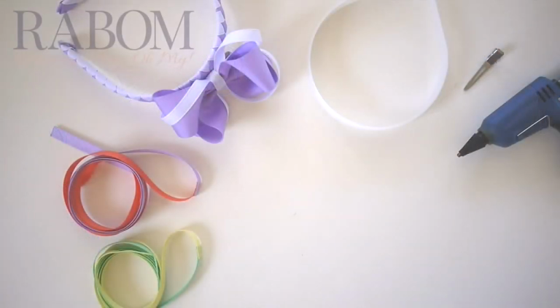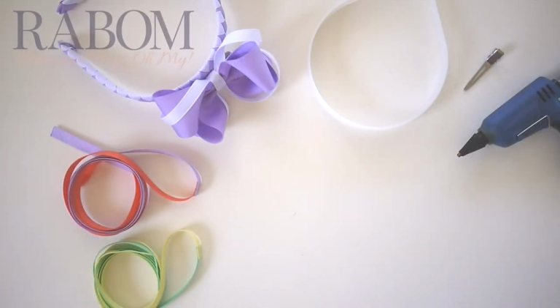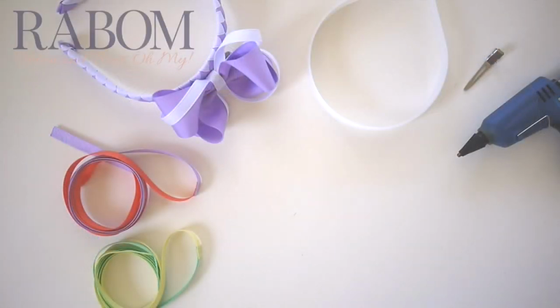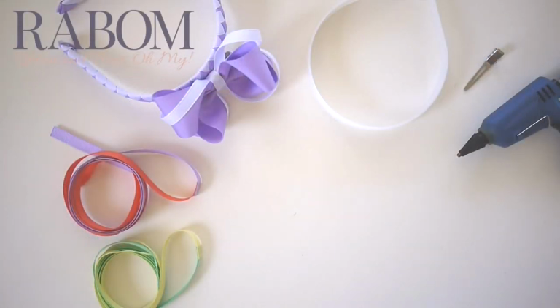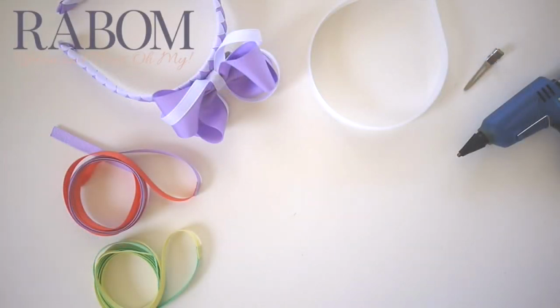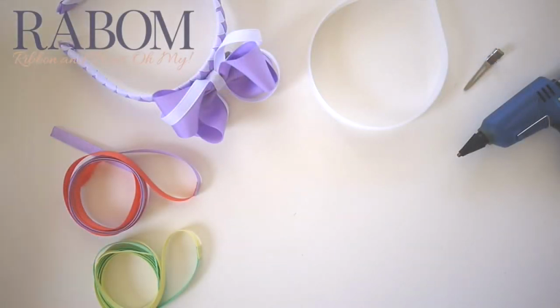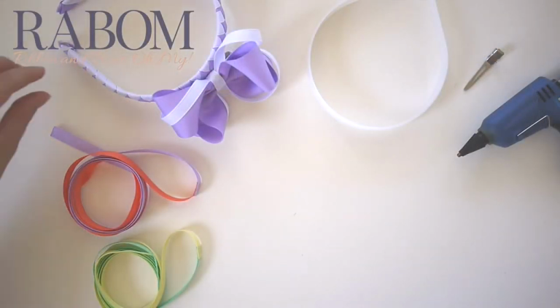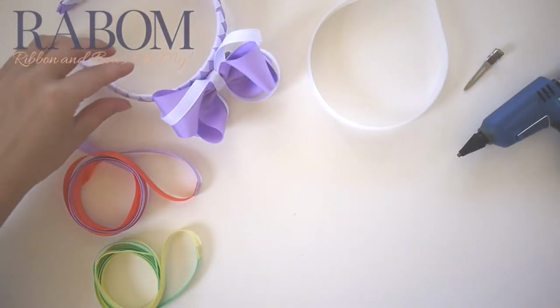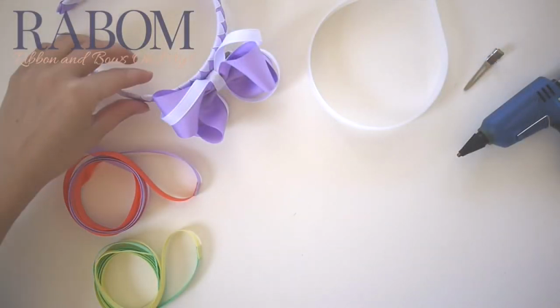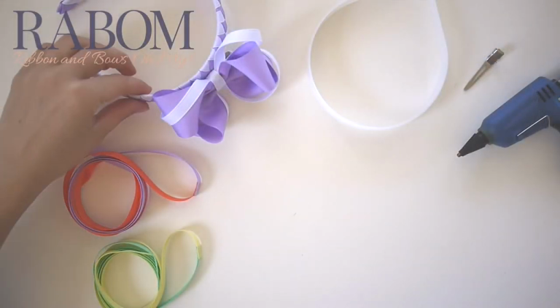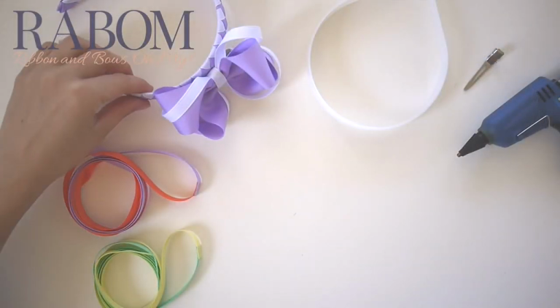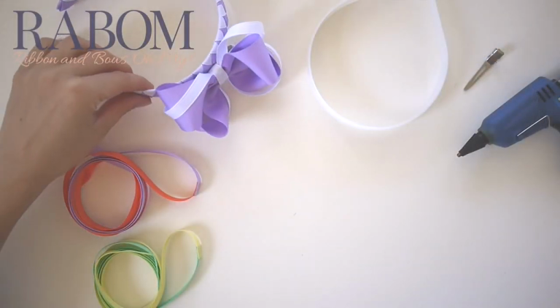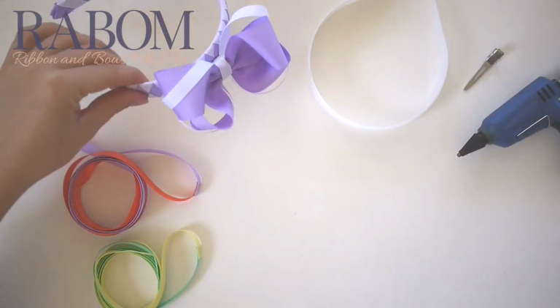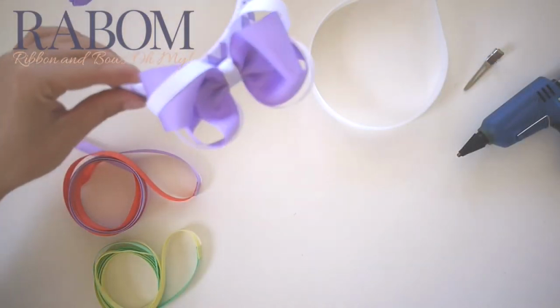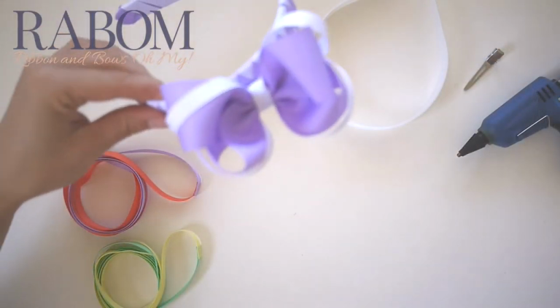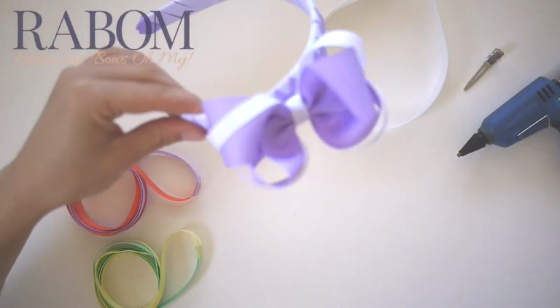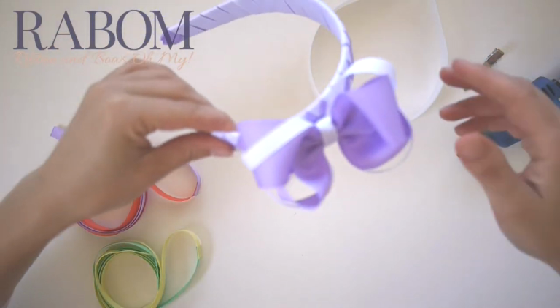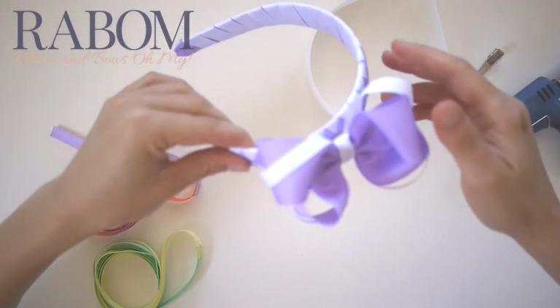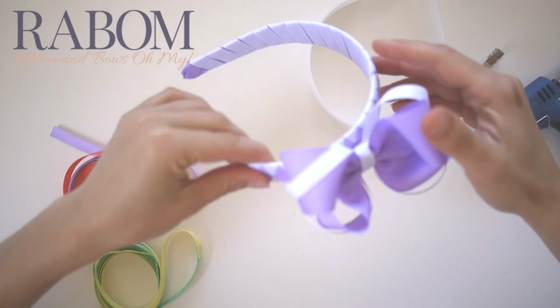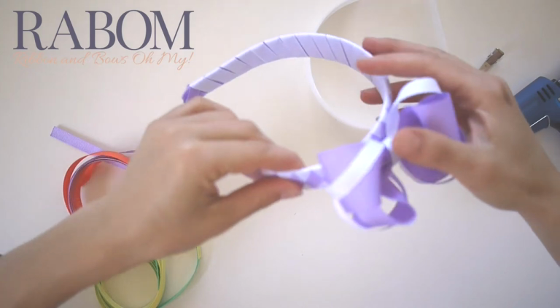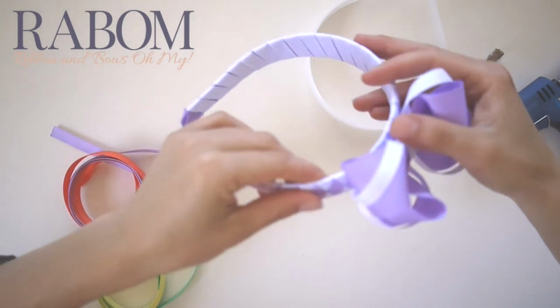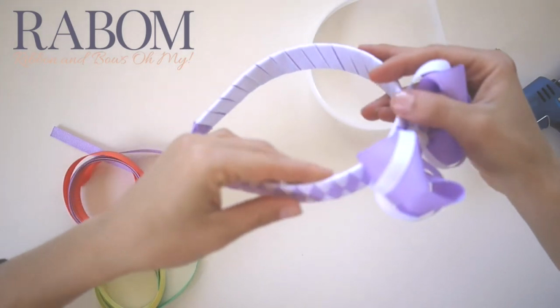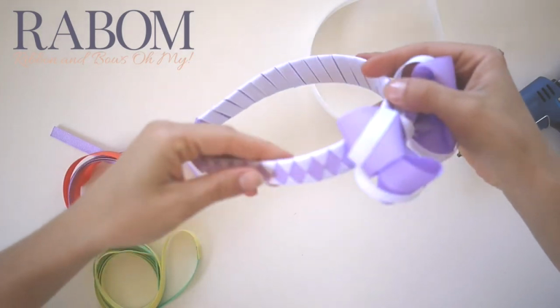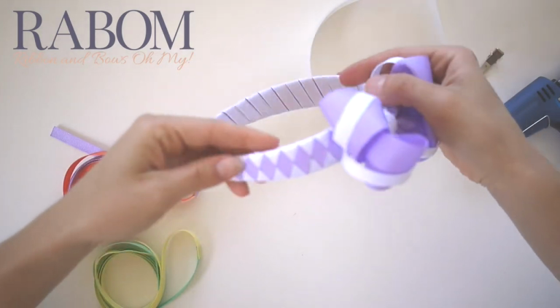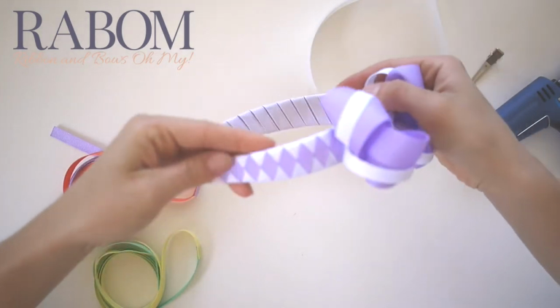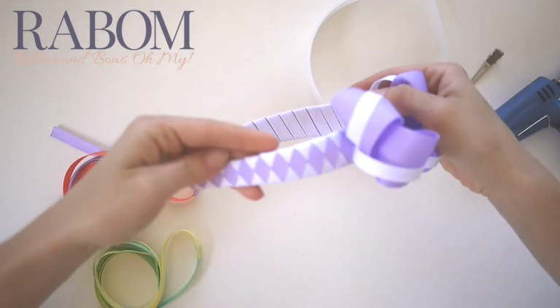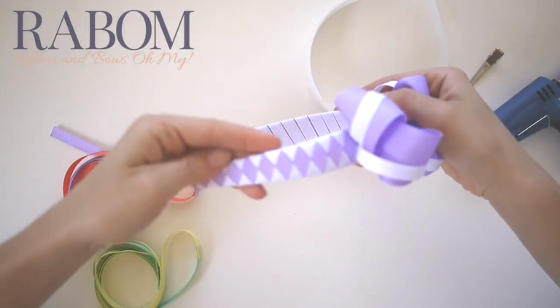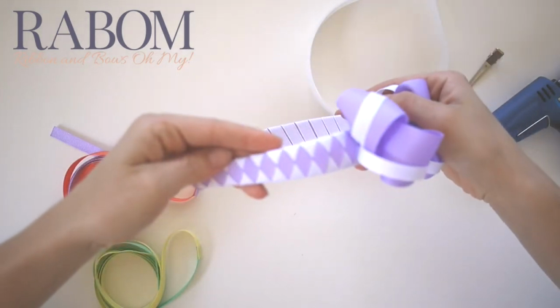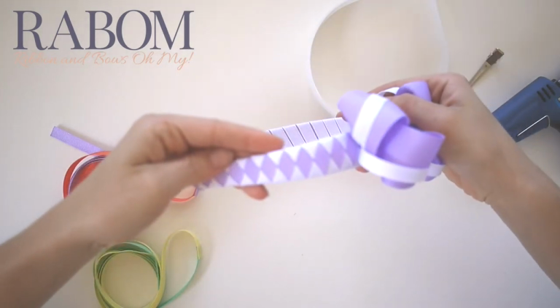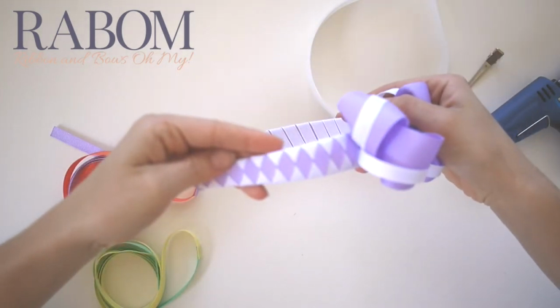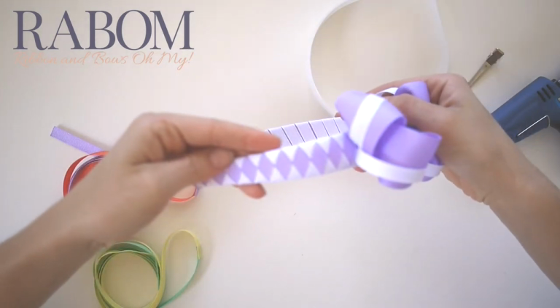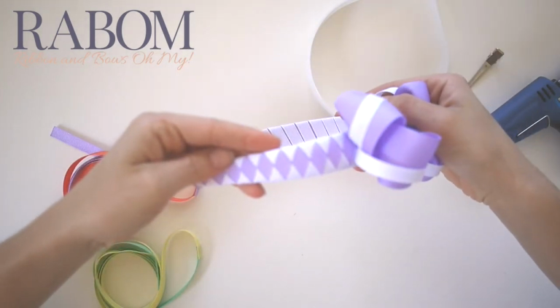Hey guys, this is Laura with Ribbon and Bows M.I. Today I'm going to show you how to make a woven headband.